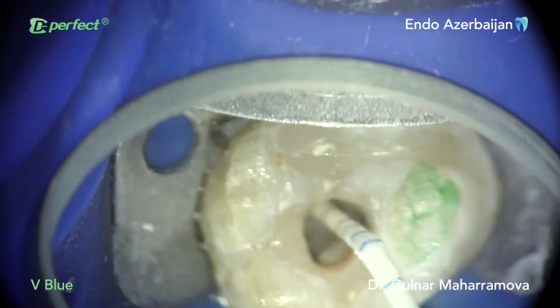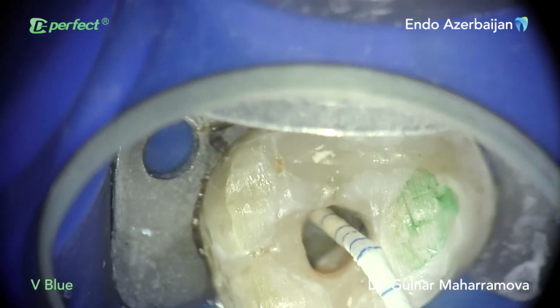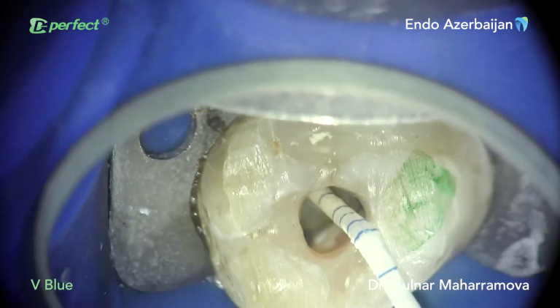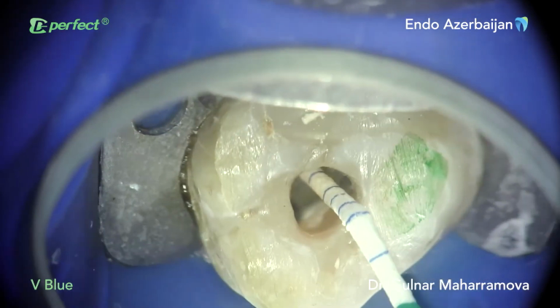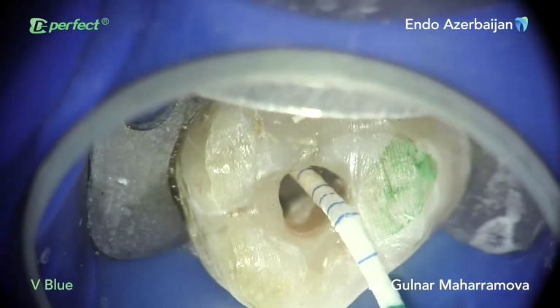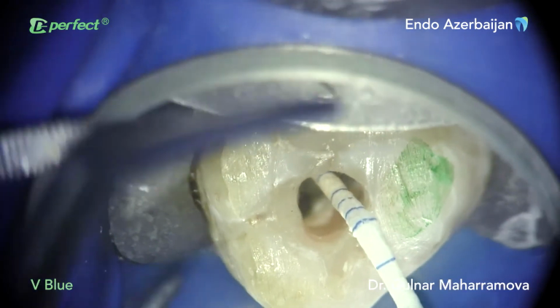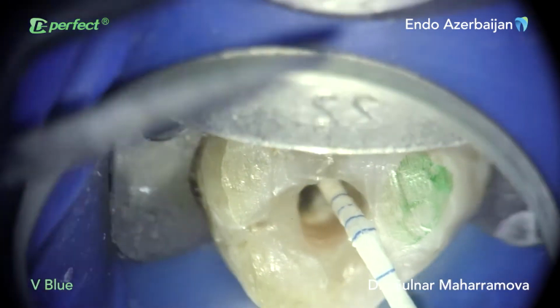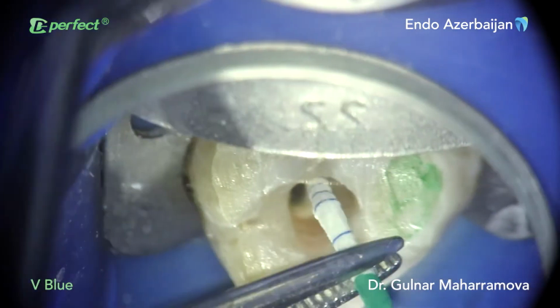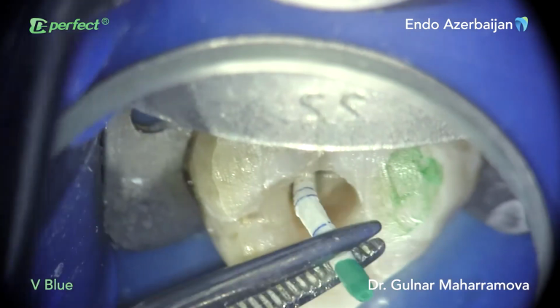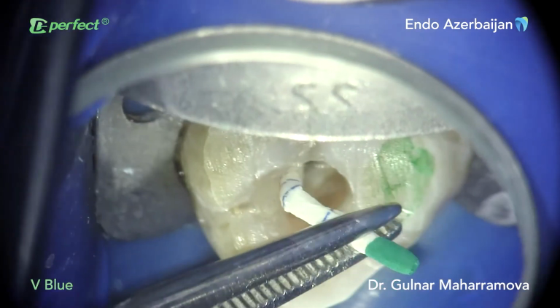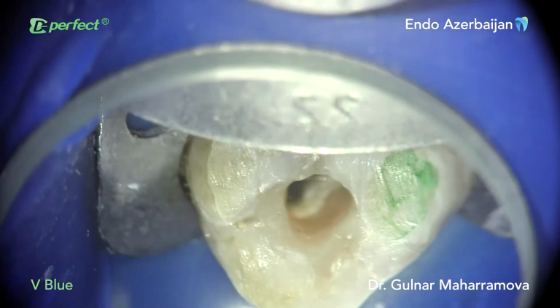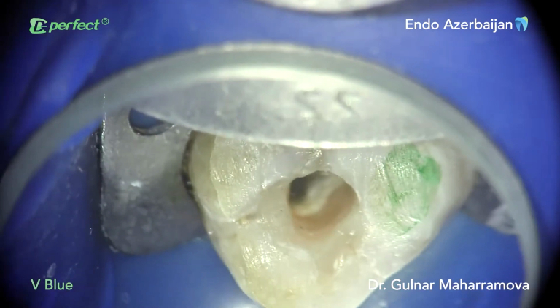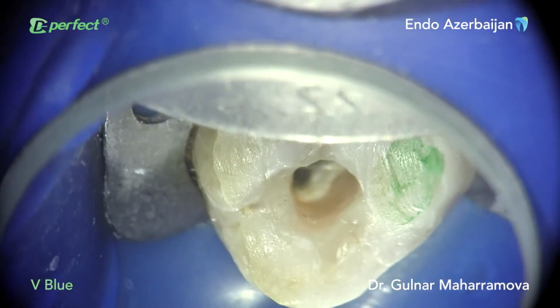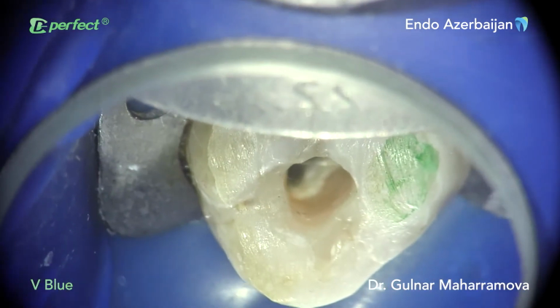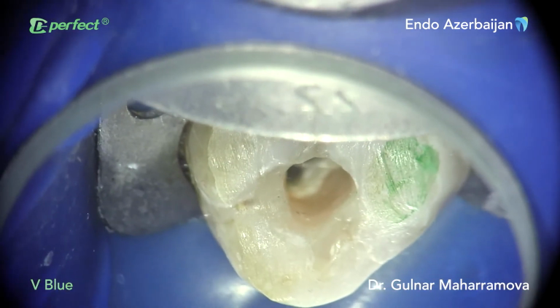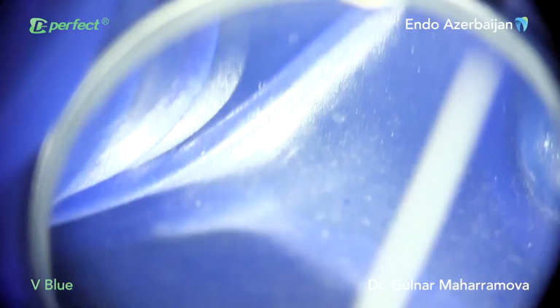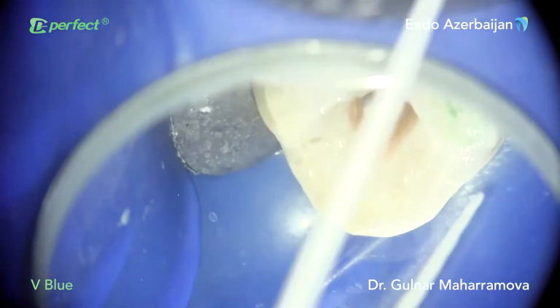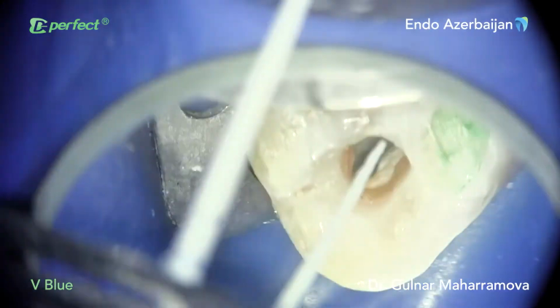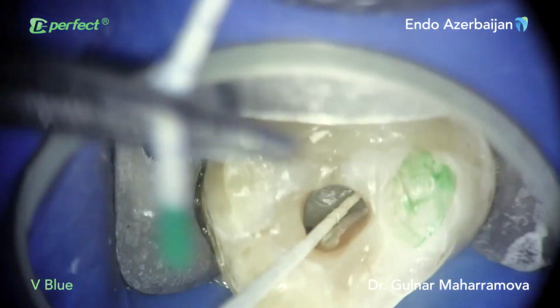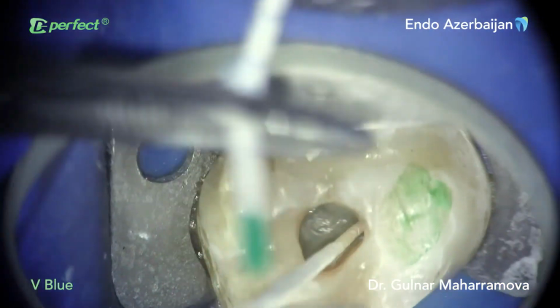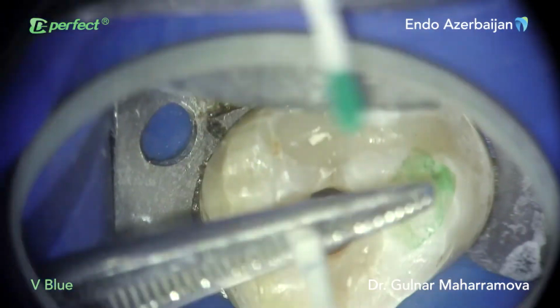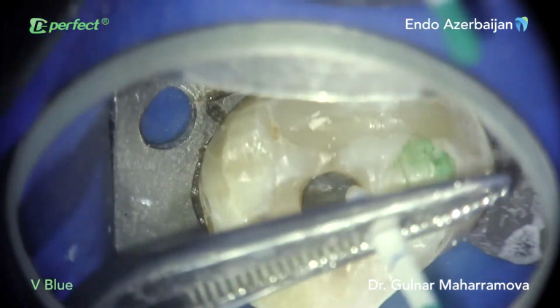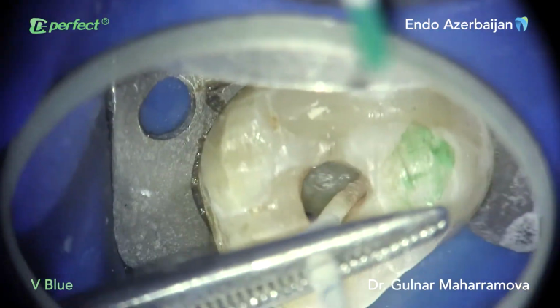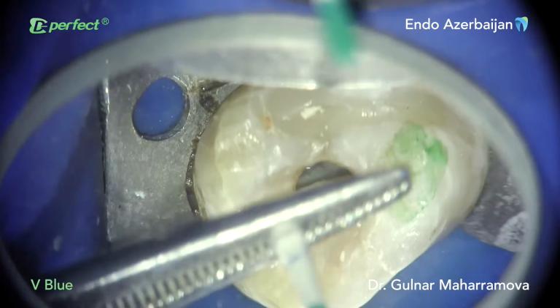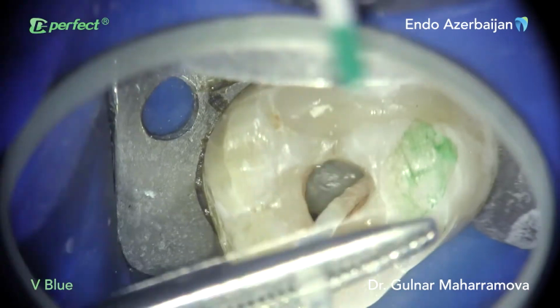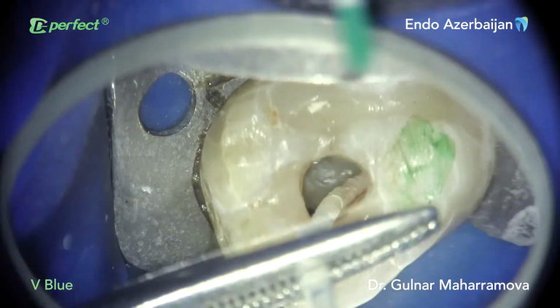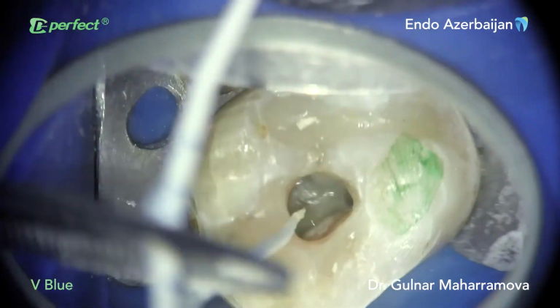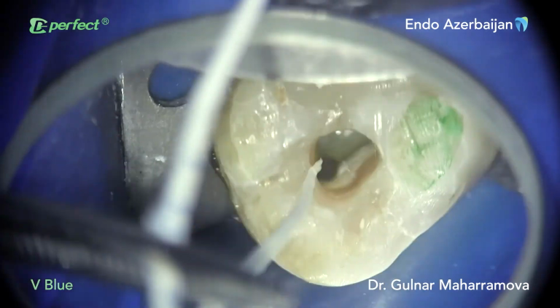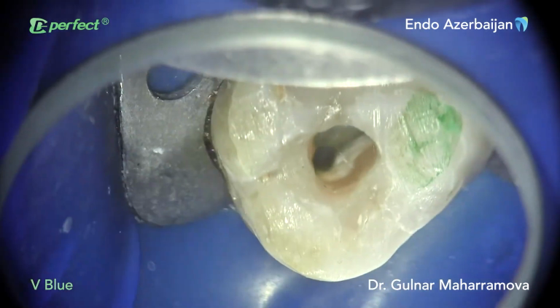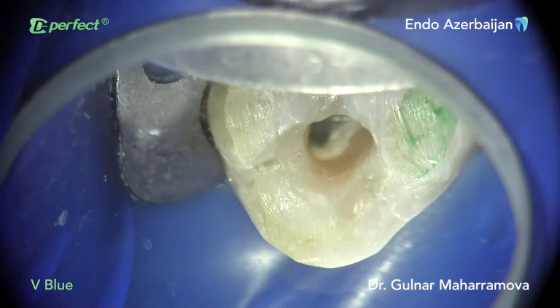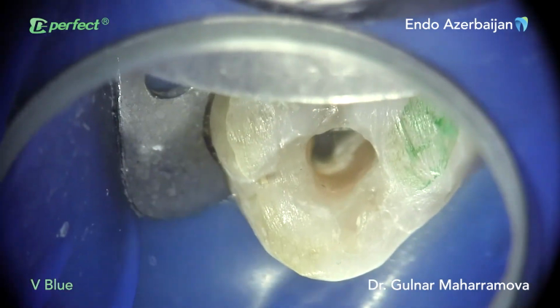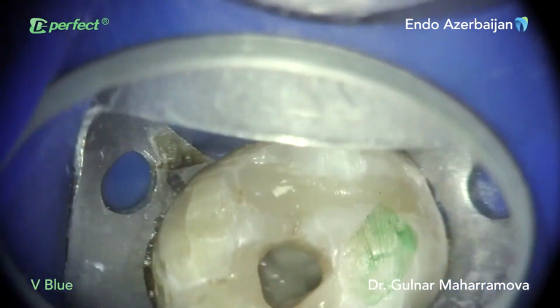The canals were dried and obturated. Injecting warm gutta-percha was placed inside all four canals.